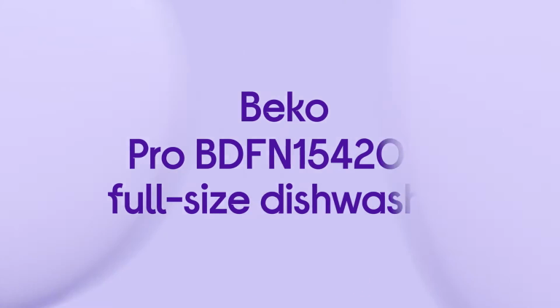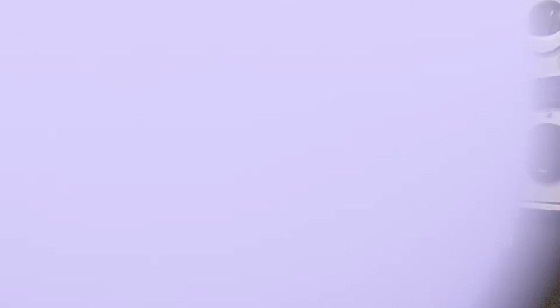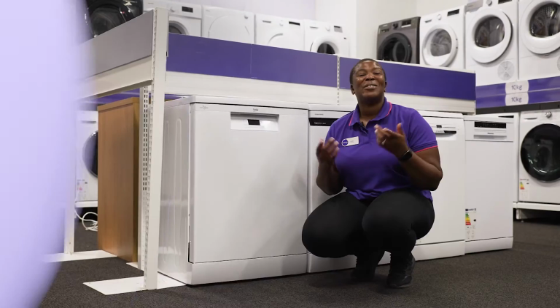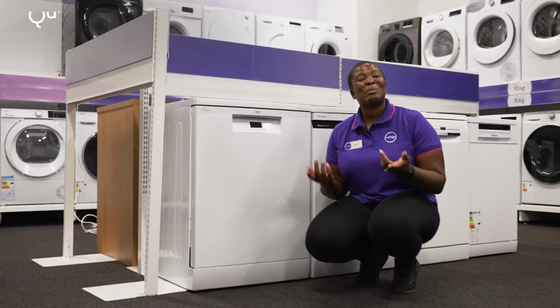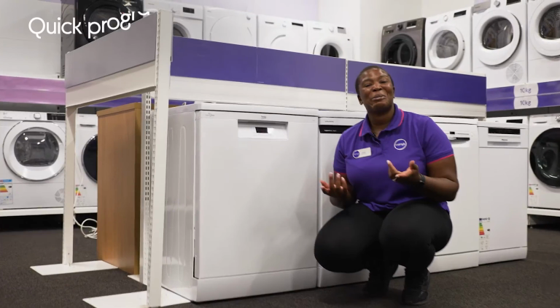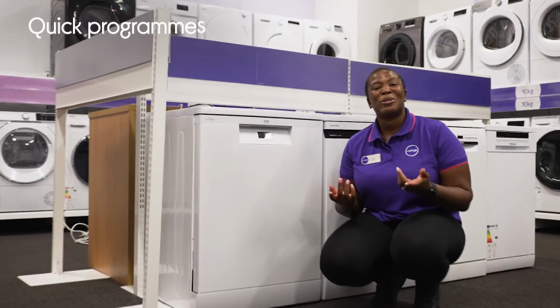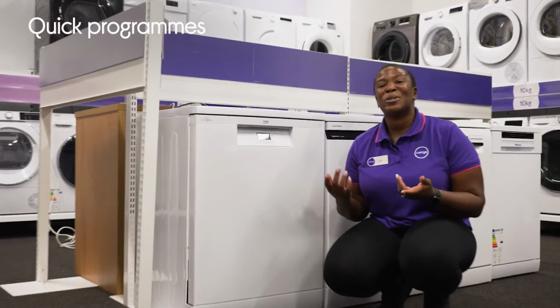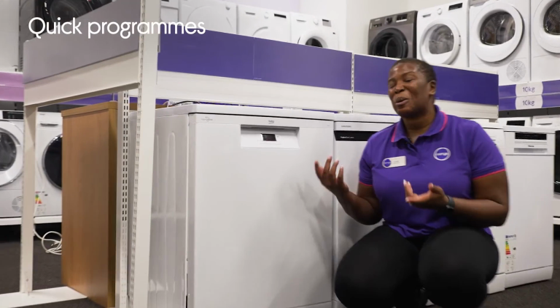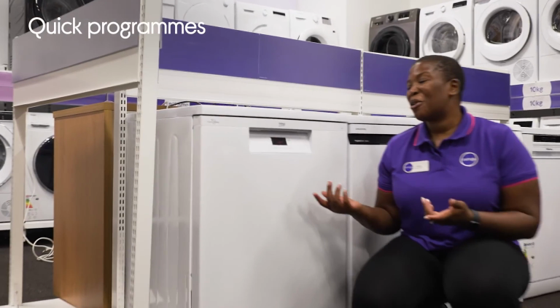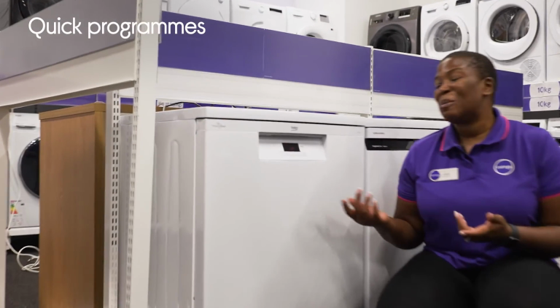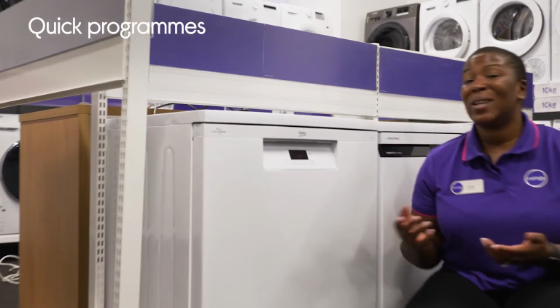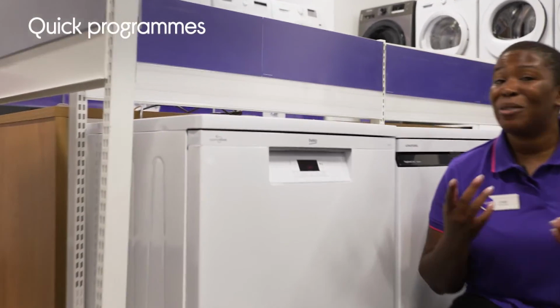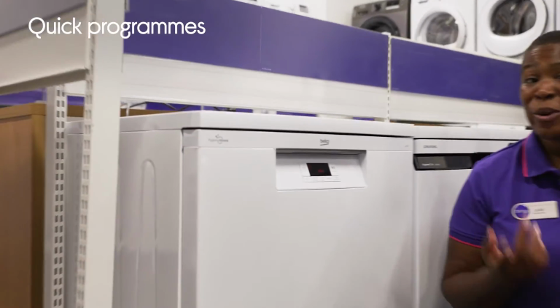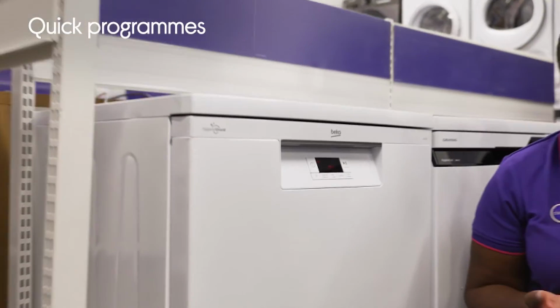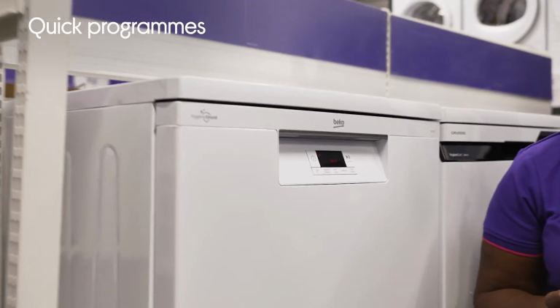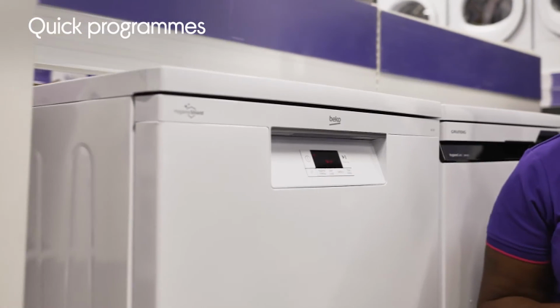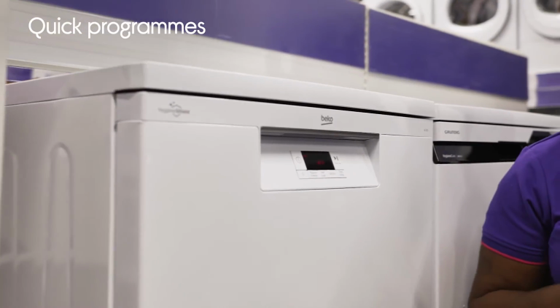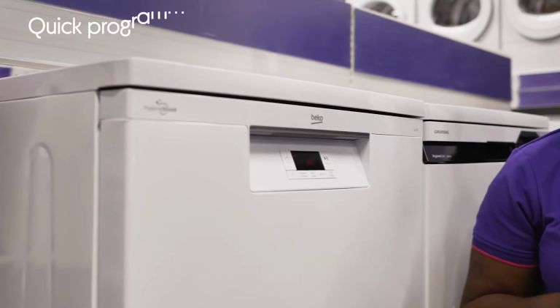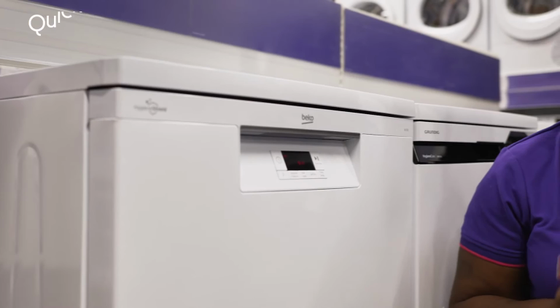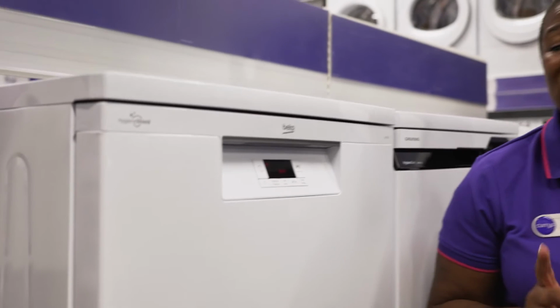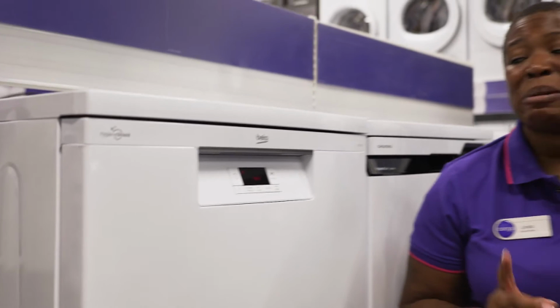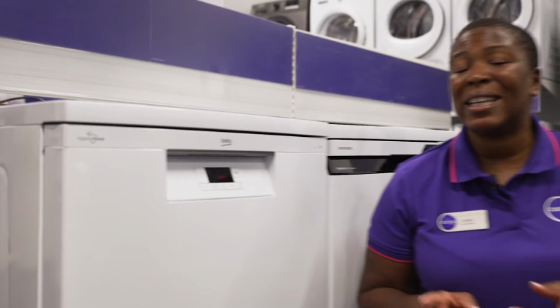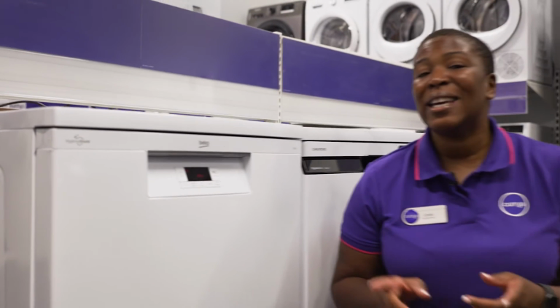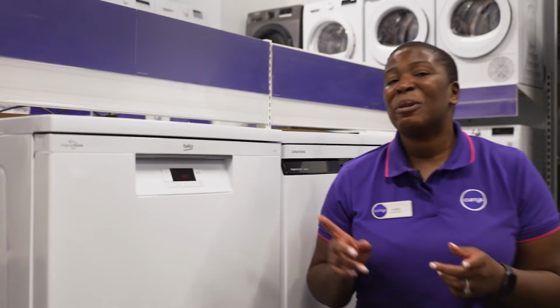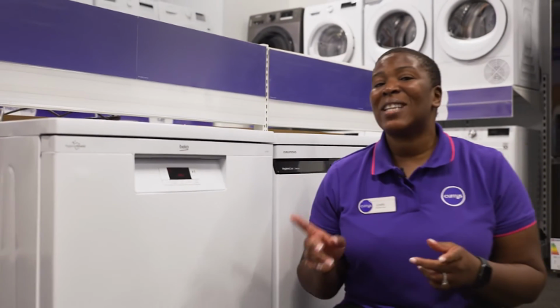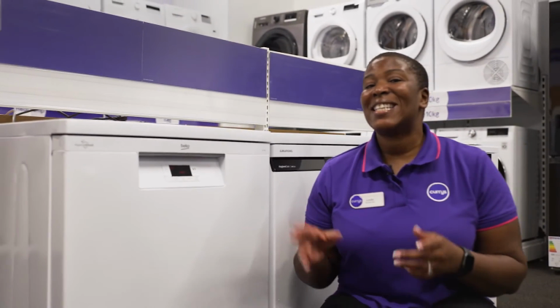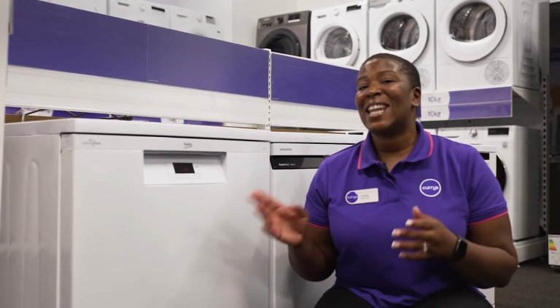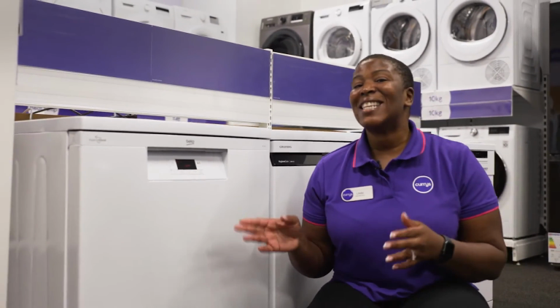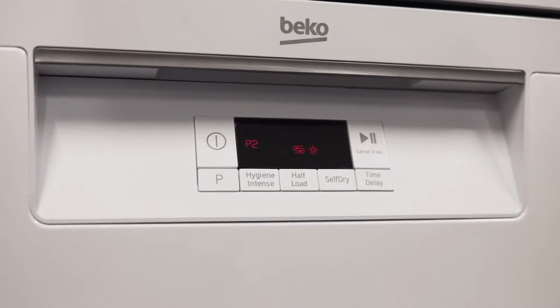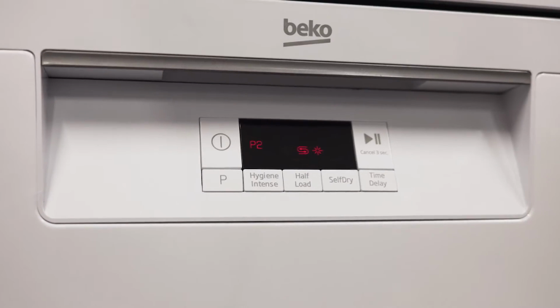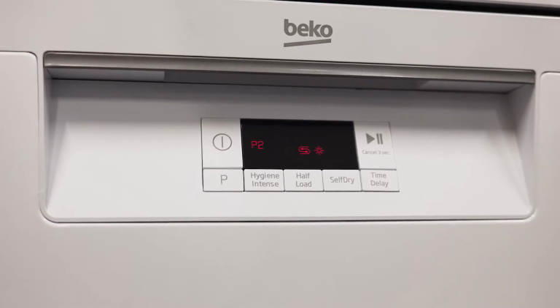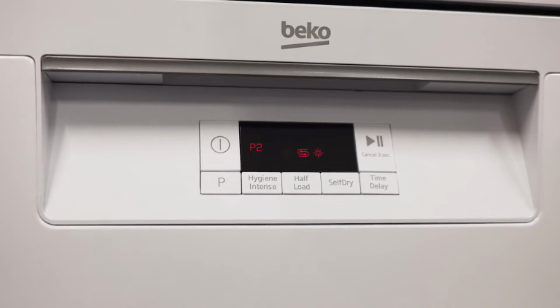You can make the most of quick programs whenever you're in a rush, and it saves you time and money because it has light and heavy options.